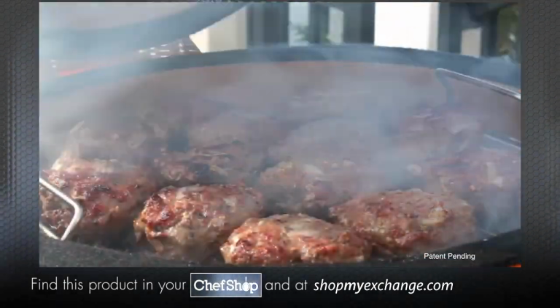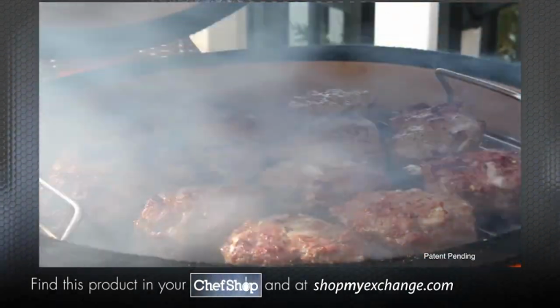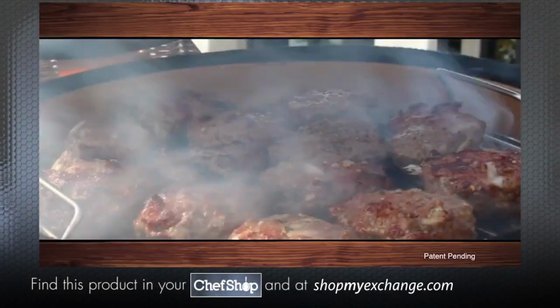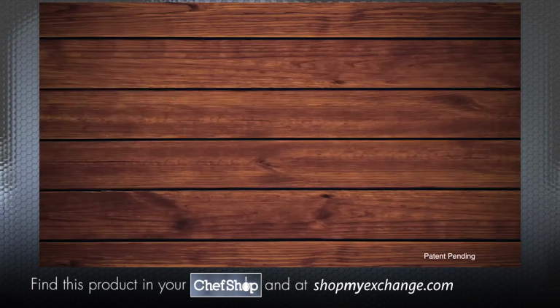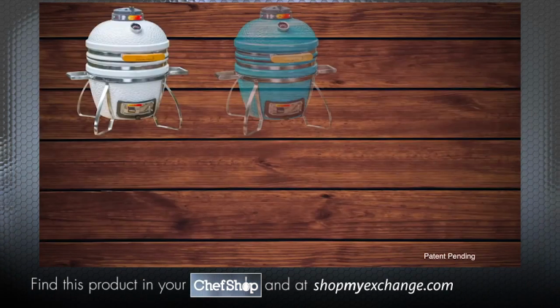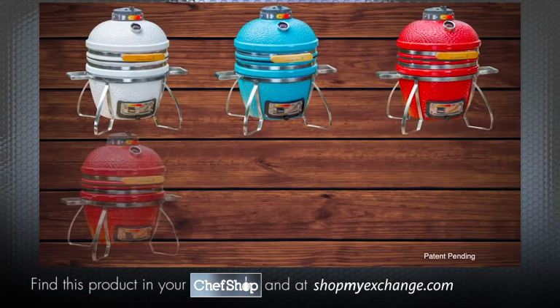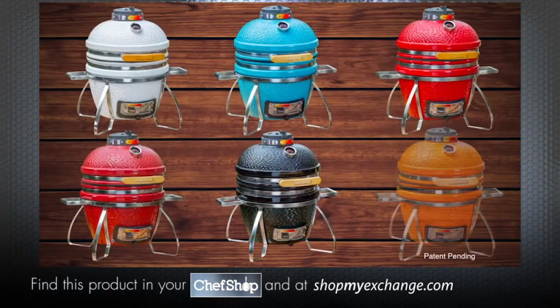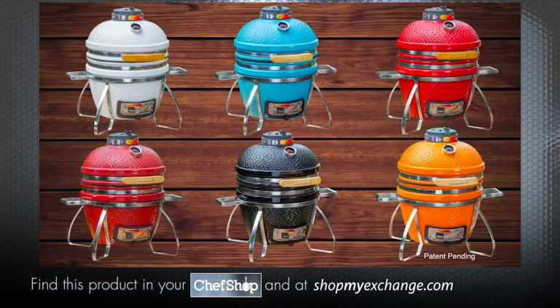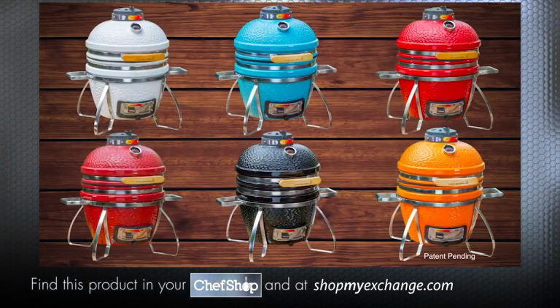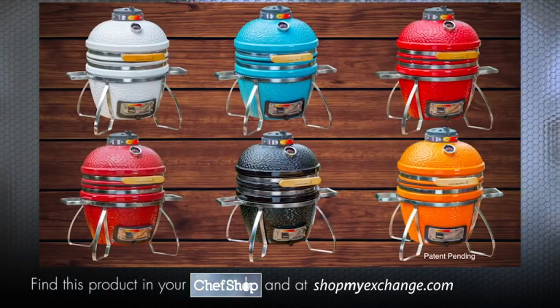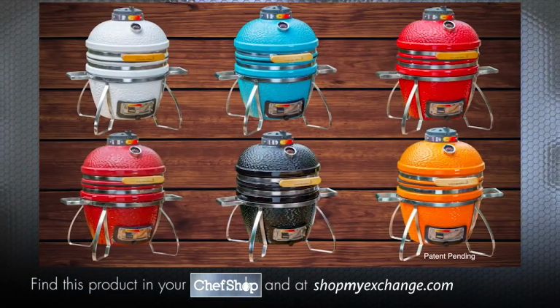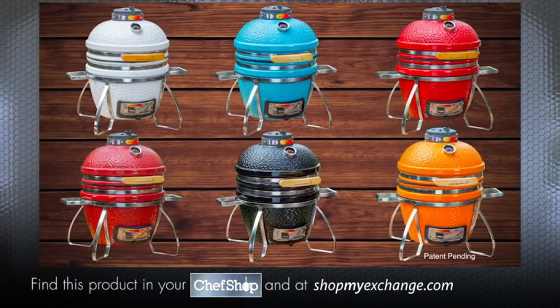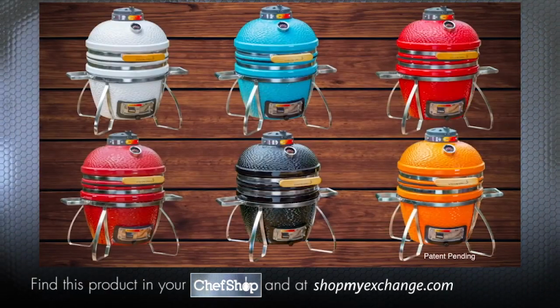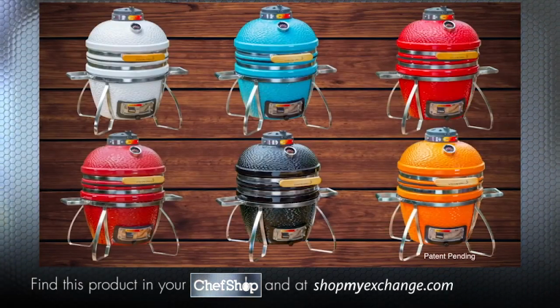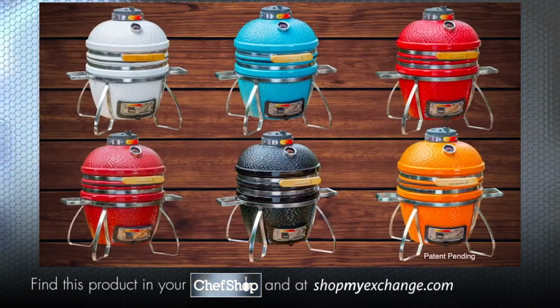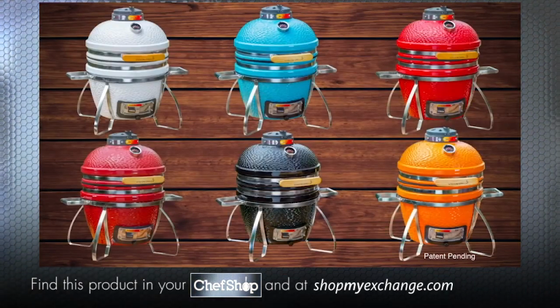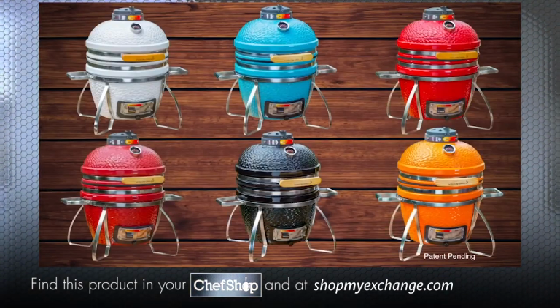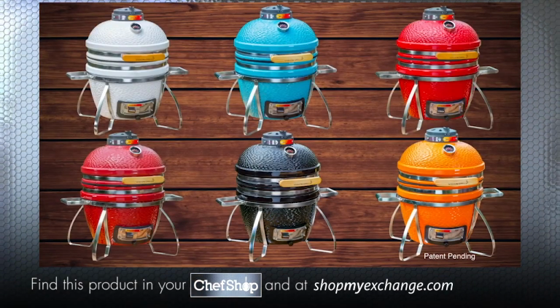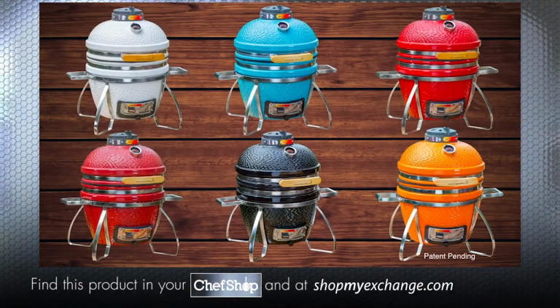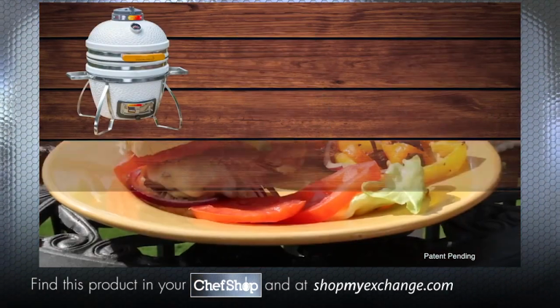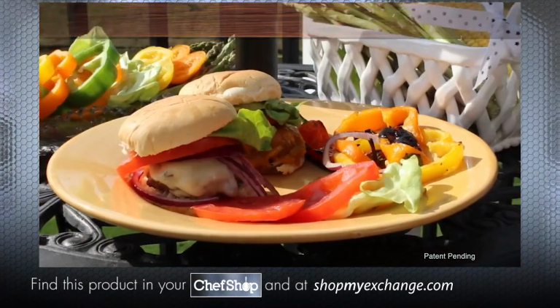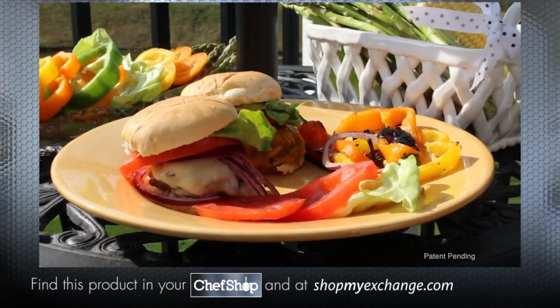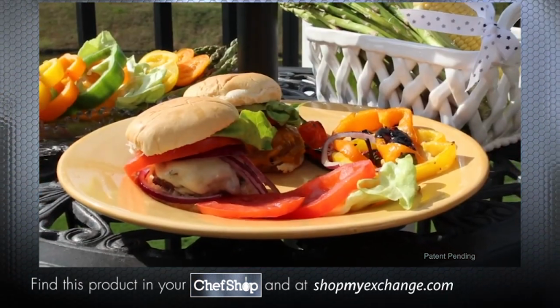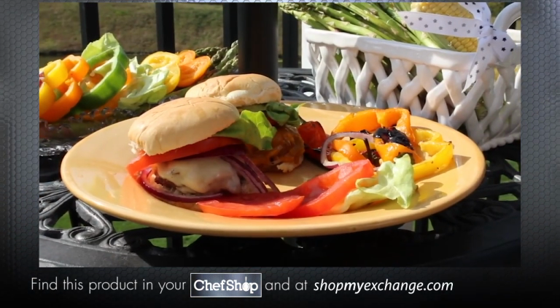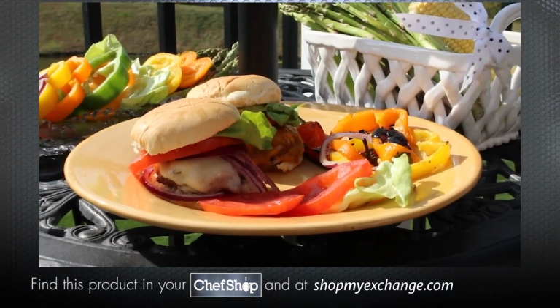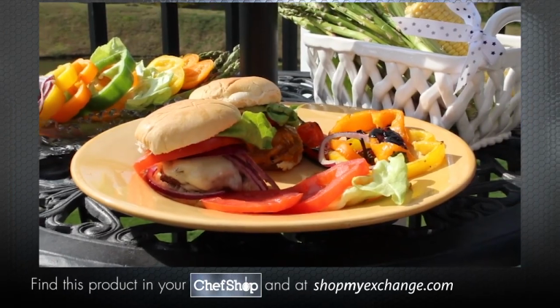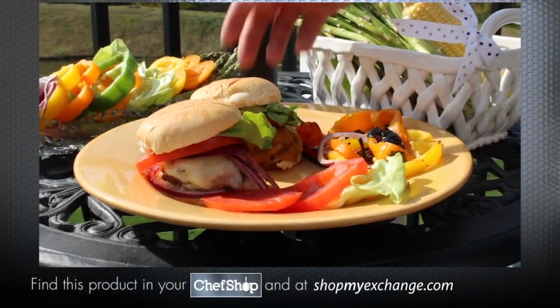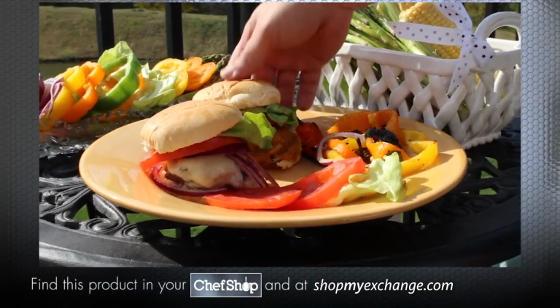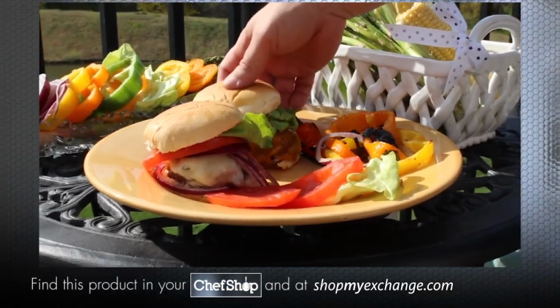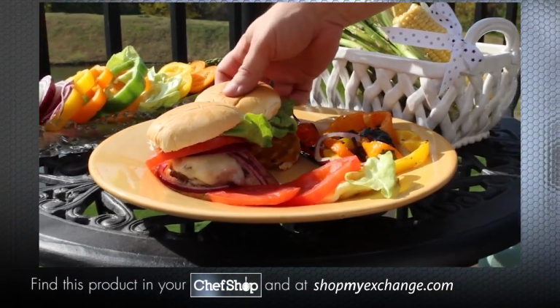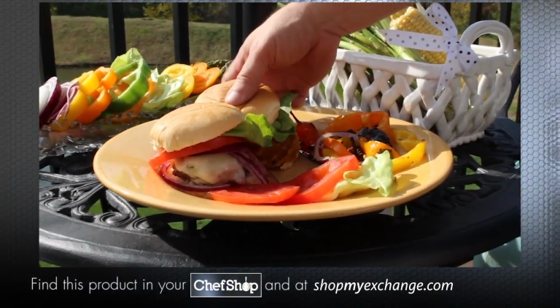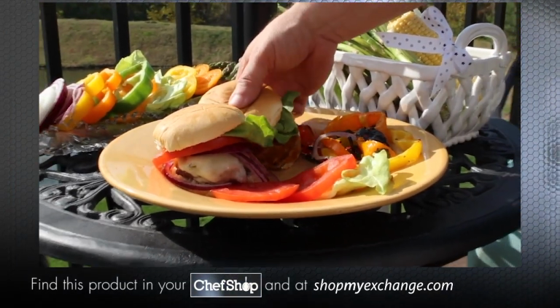Available in six vibrant colors, with the Cadet you get the same level of quality that you'd expect from Vision. Buy your Cadet Grill today.